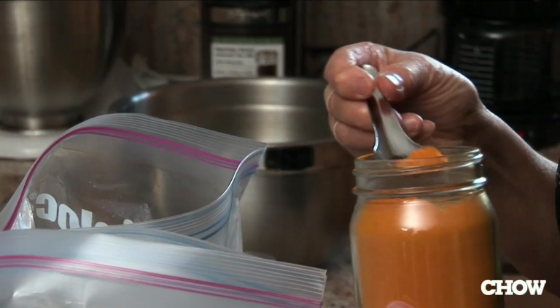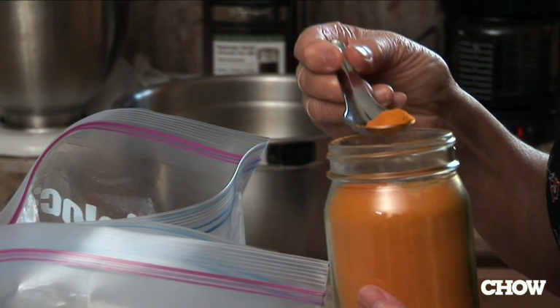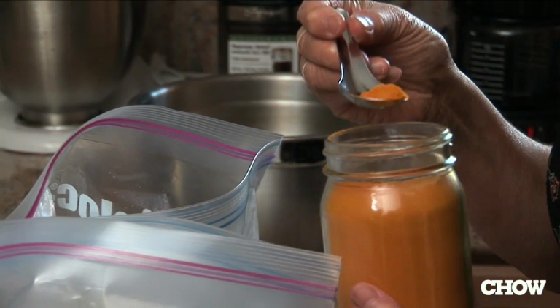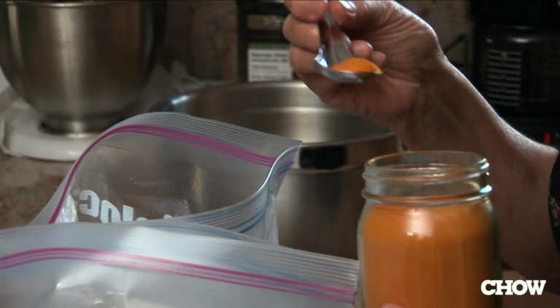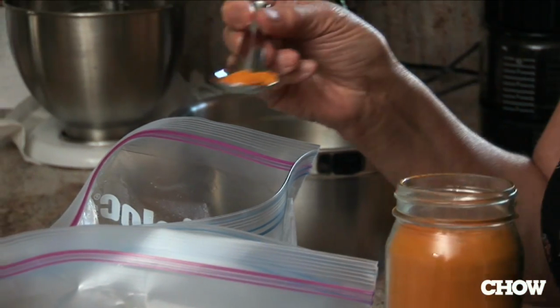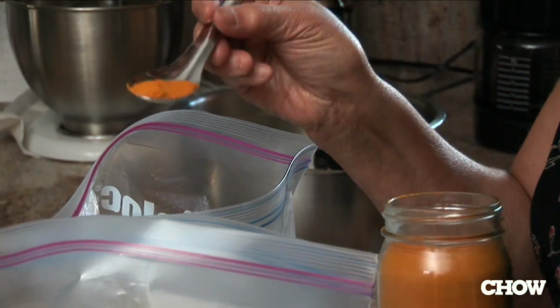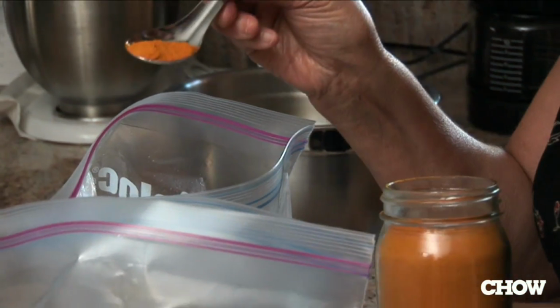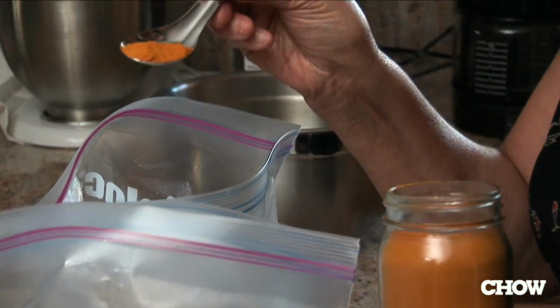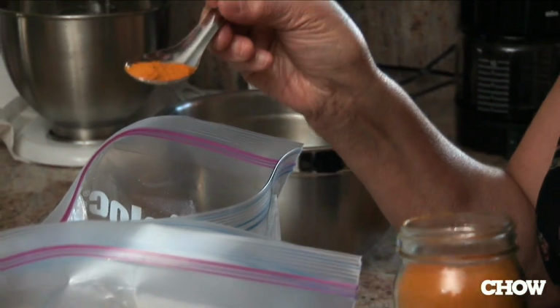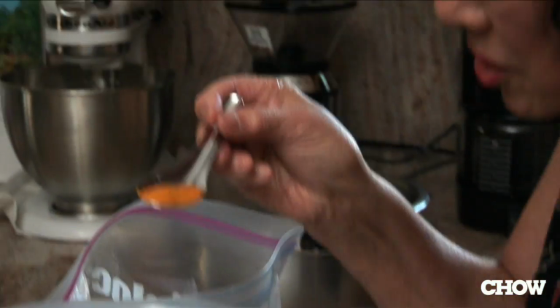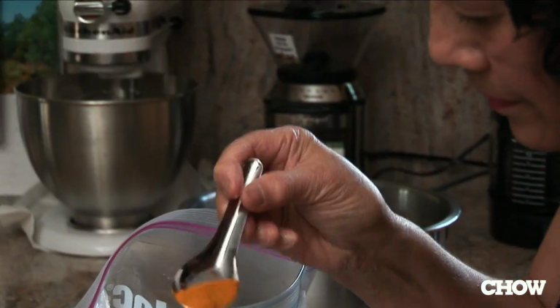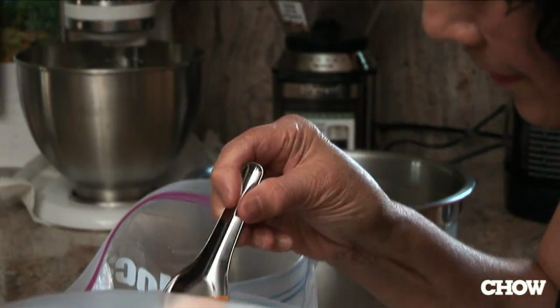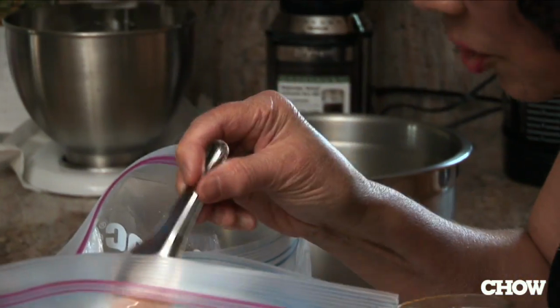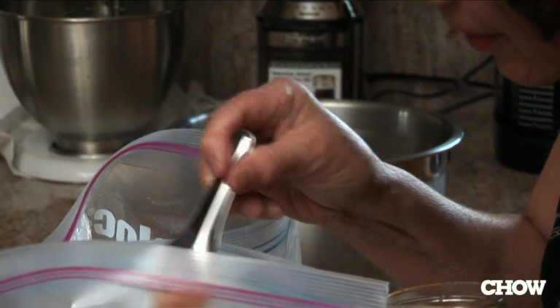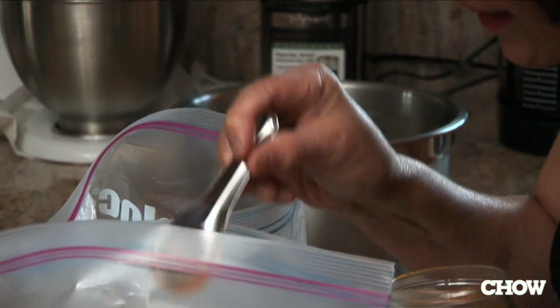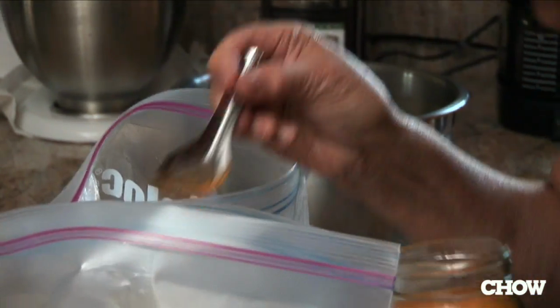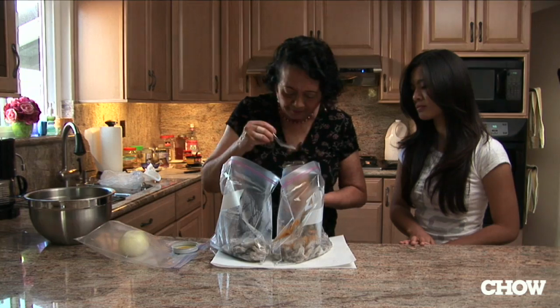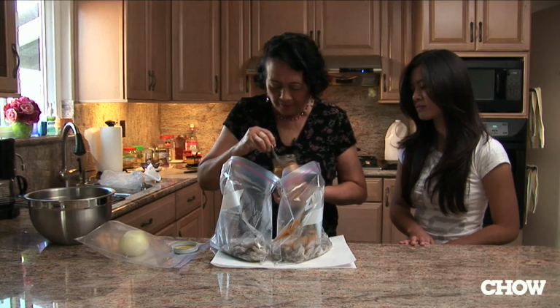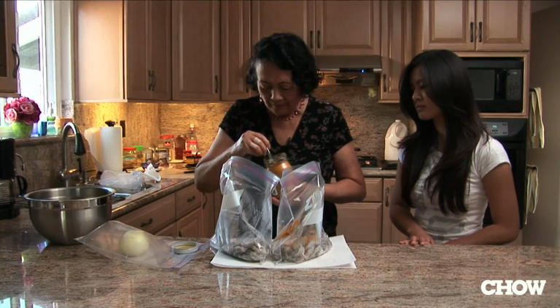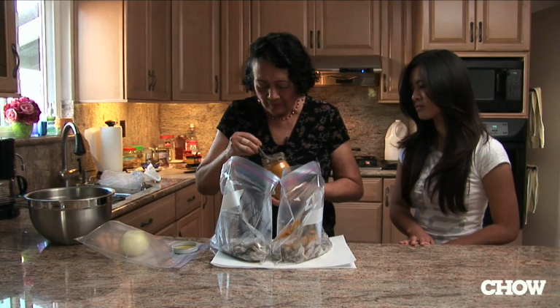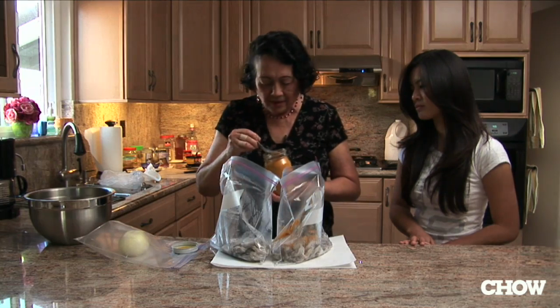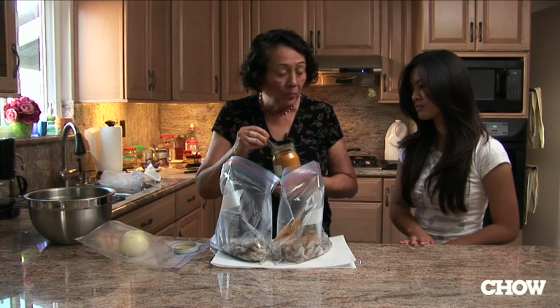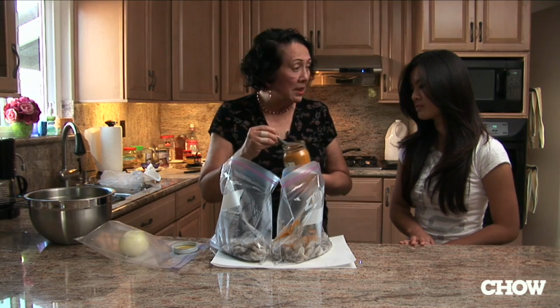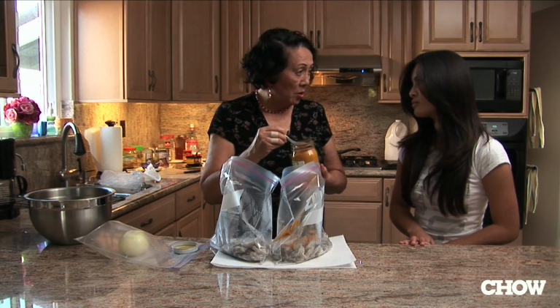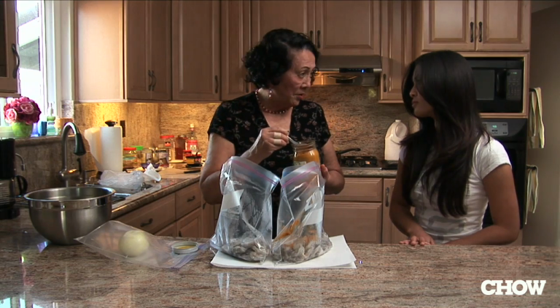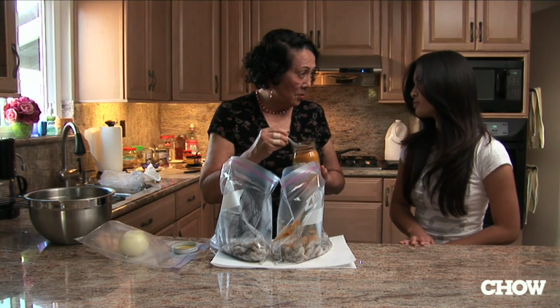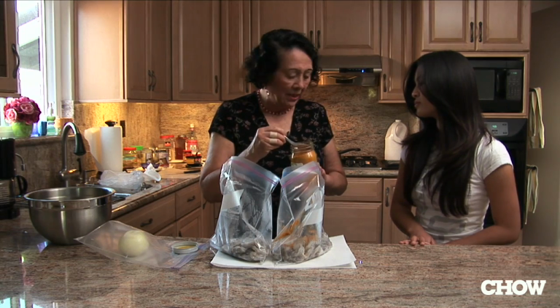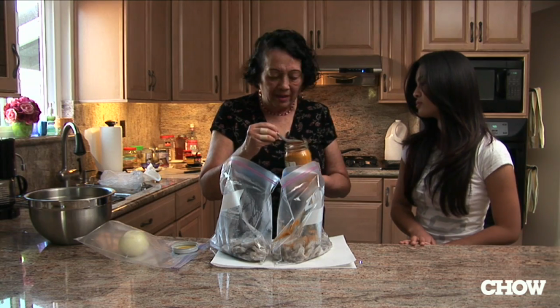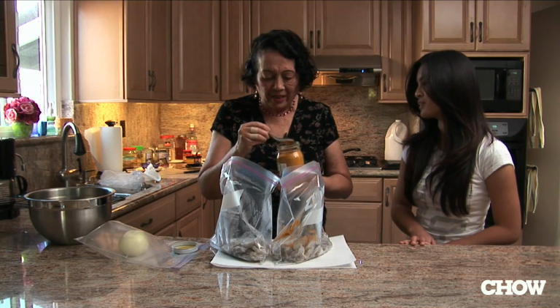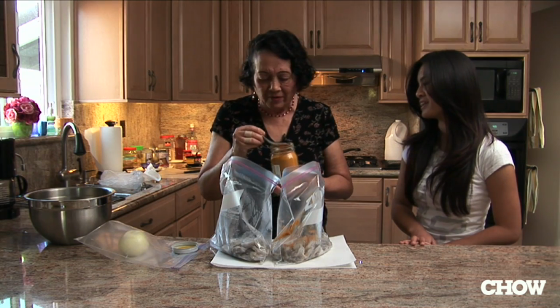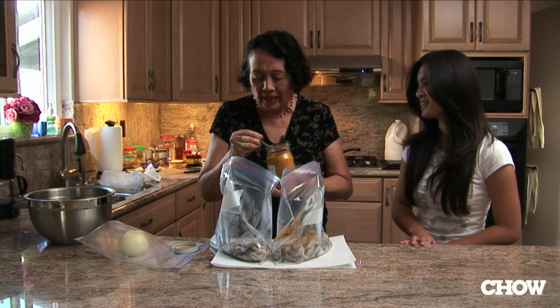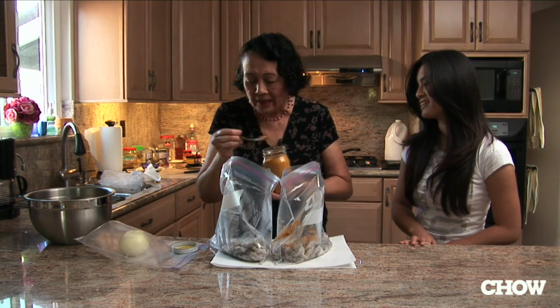I'm going to put in this much turmeric. Turmeric is good for you — very healthy.